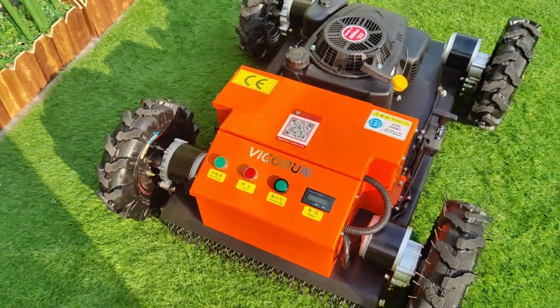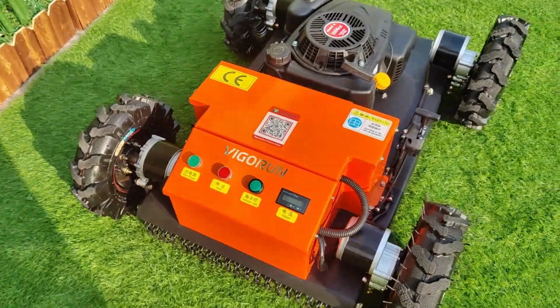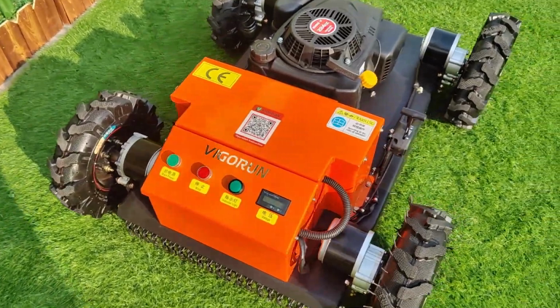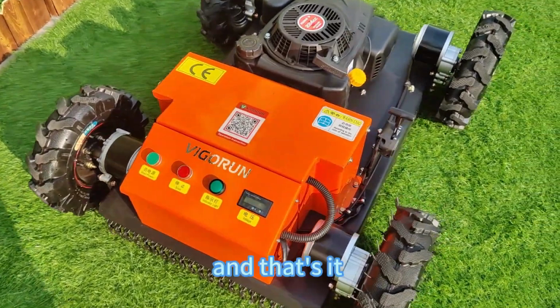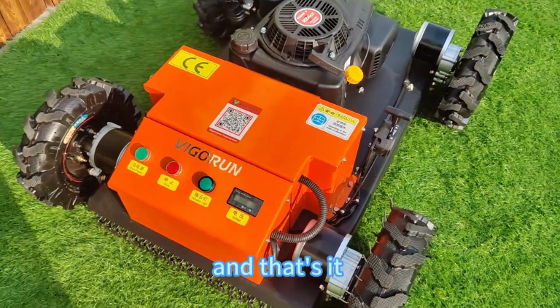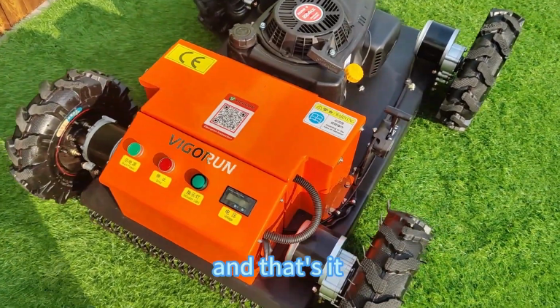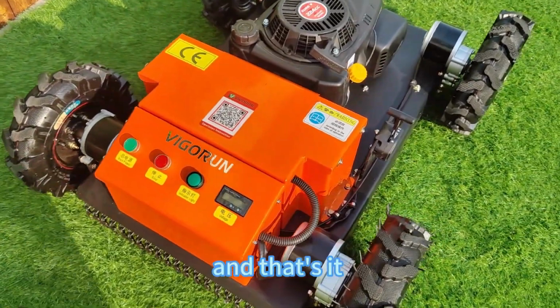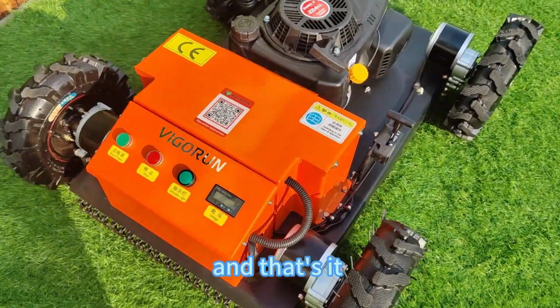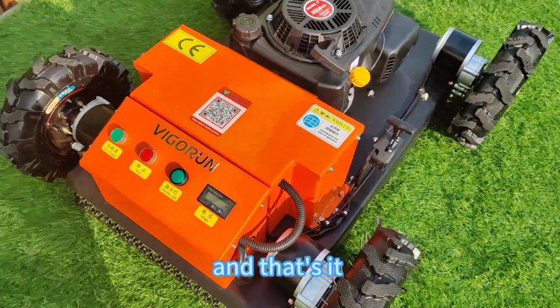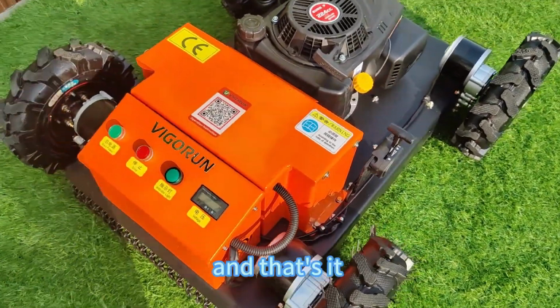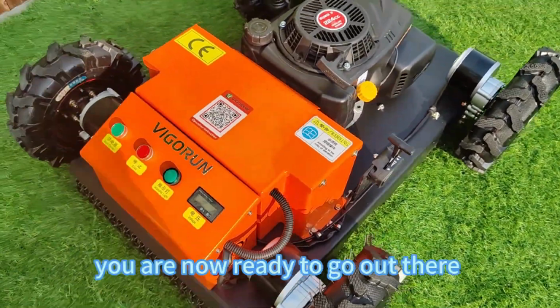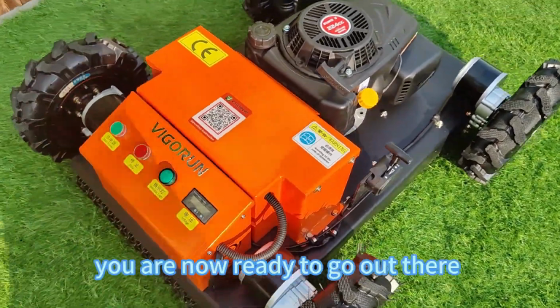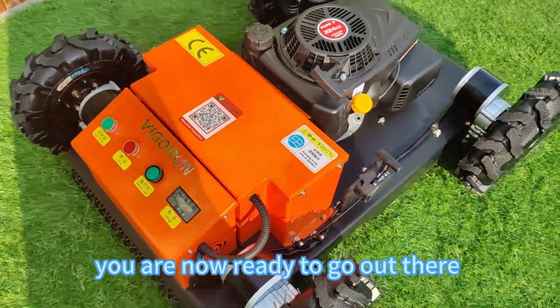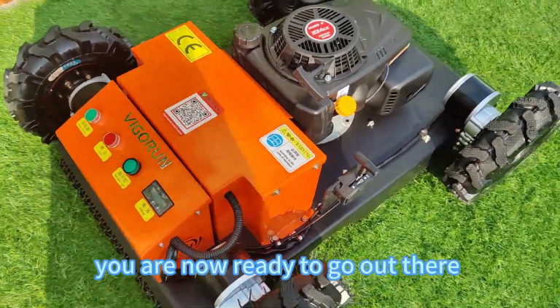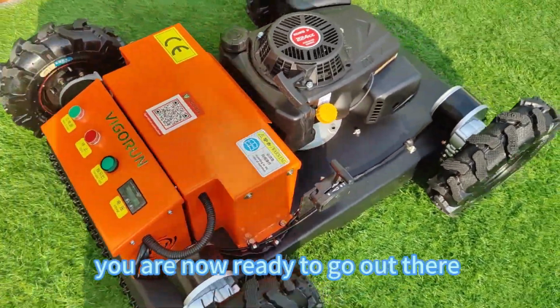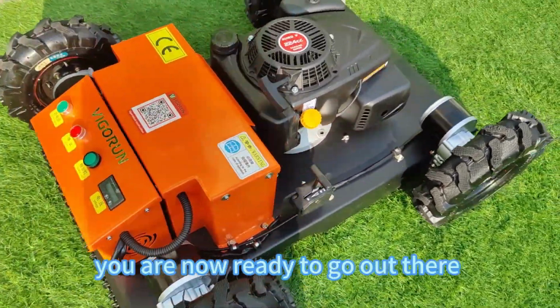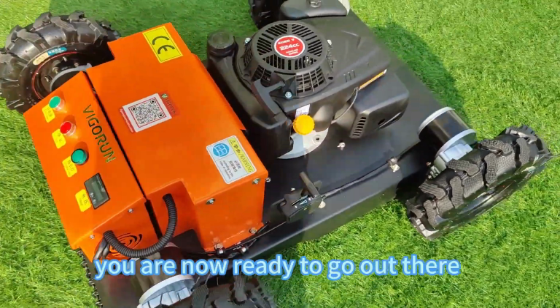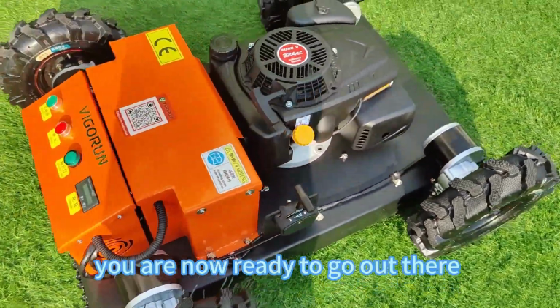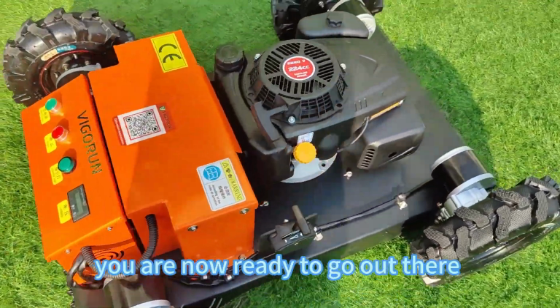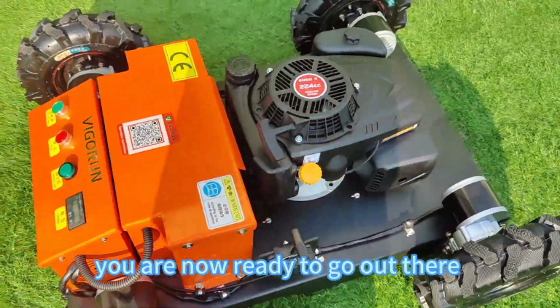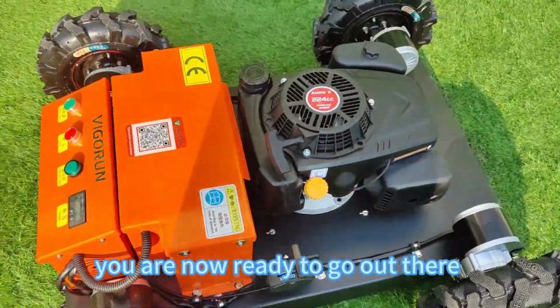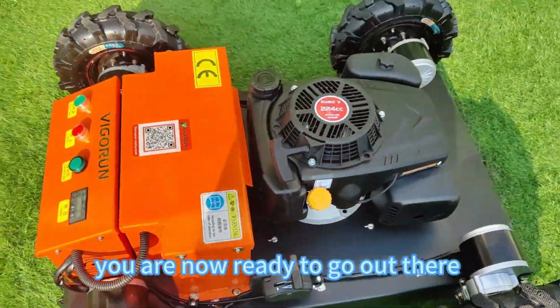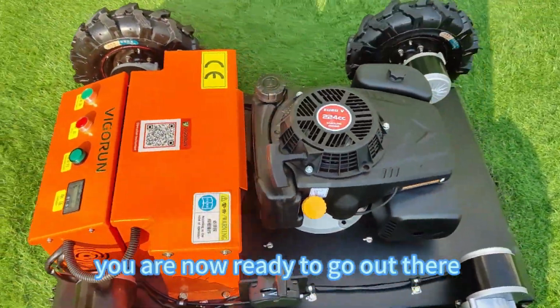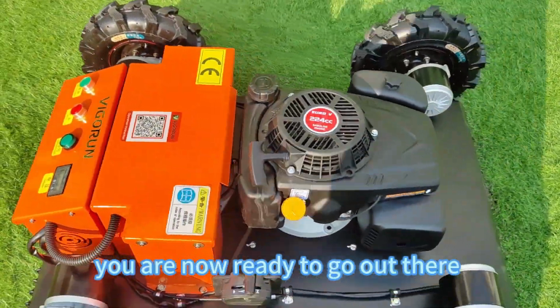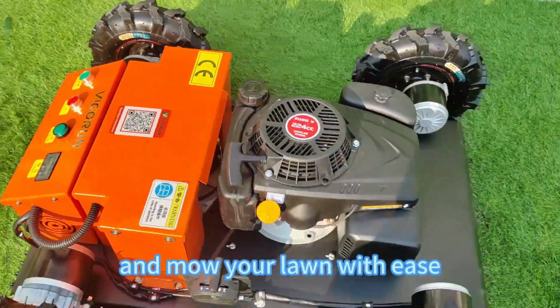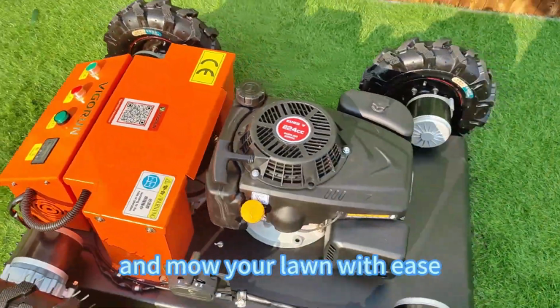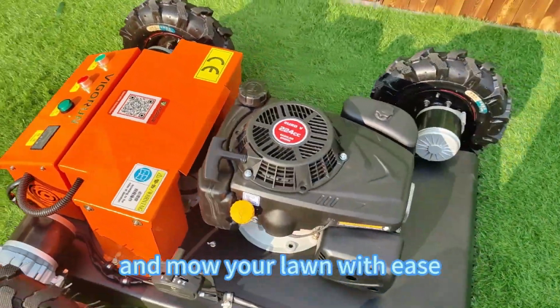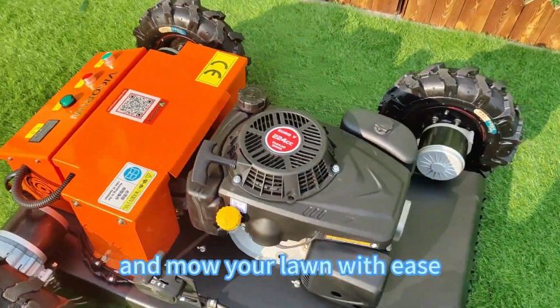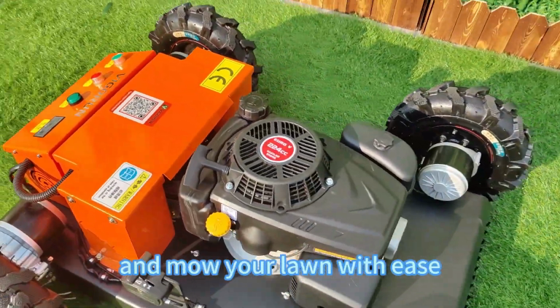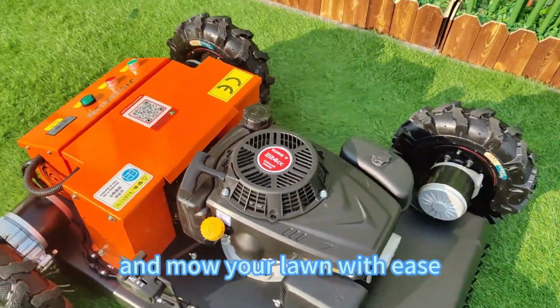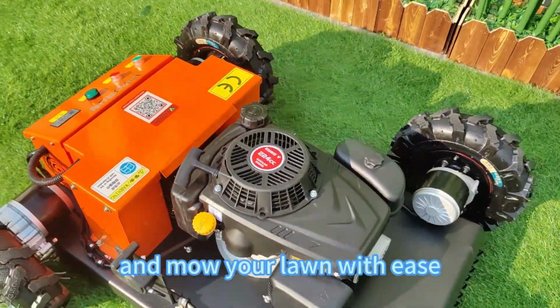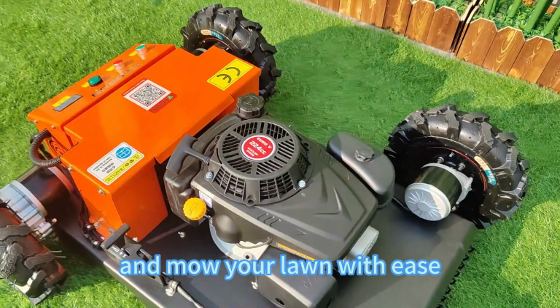And that's it. You are now ready to go out there and mow your lawn with ease.